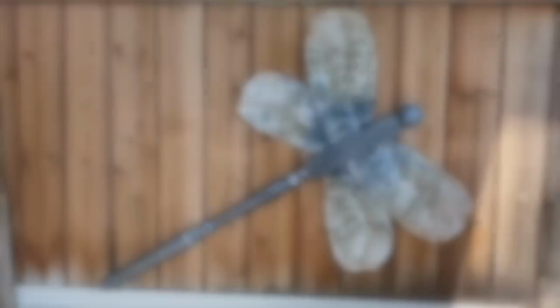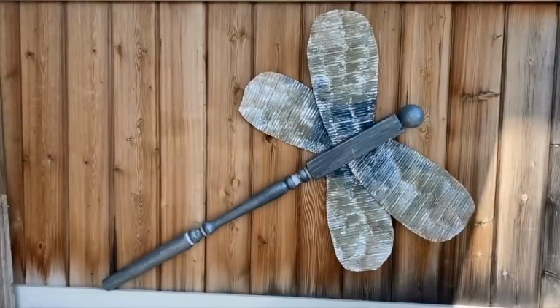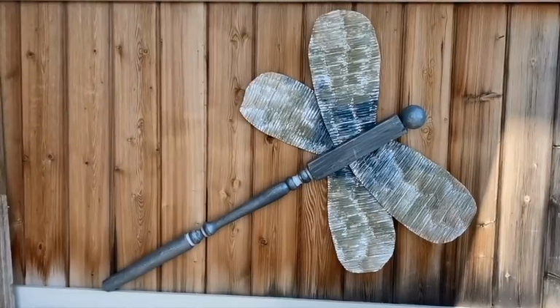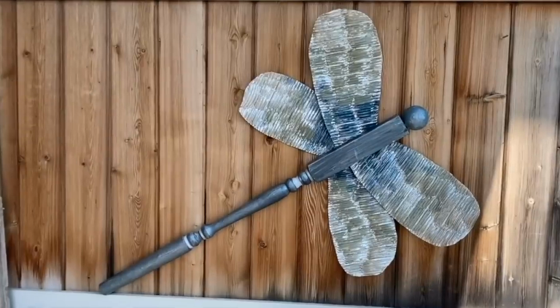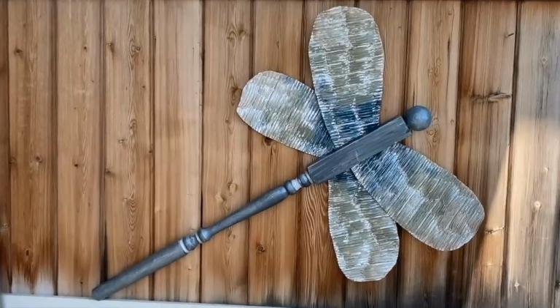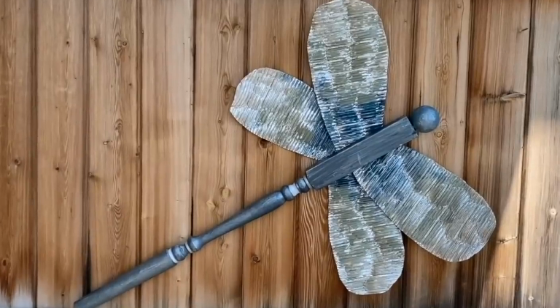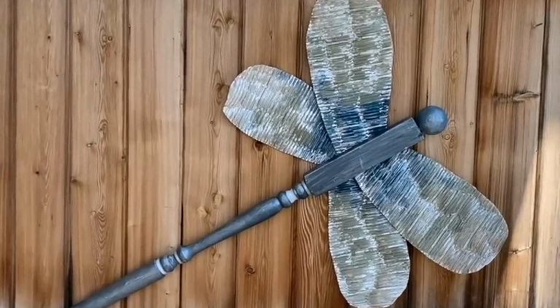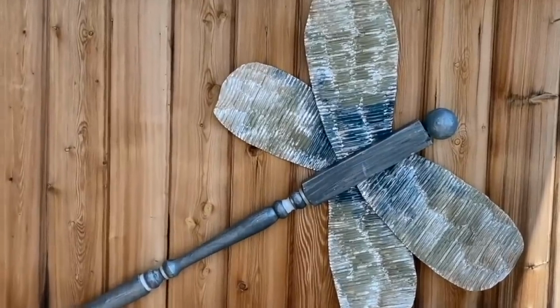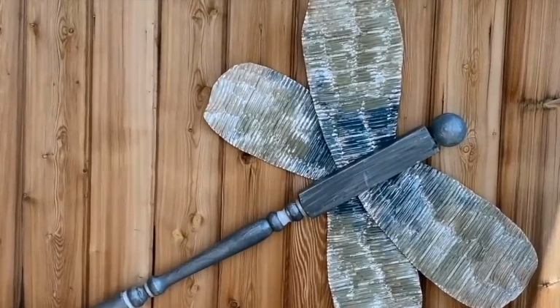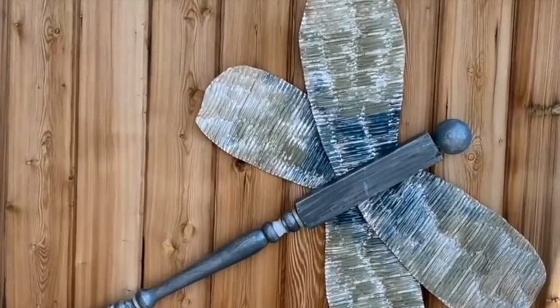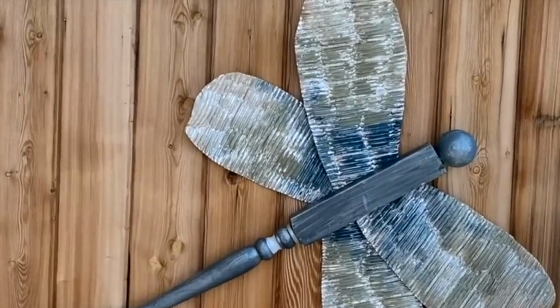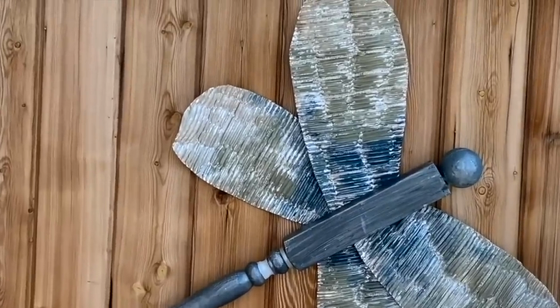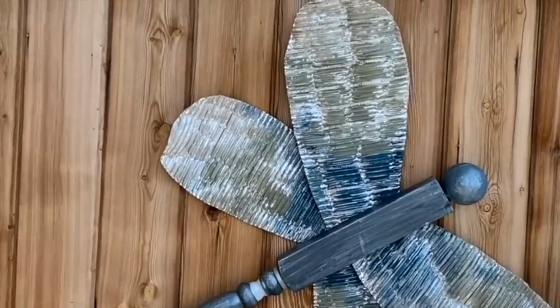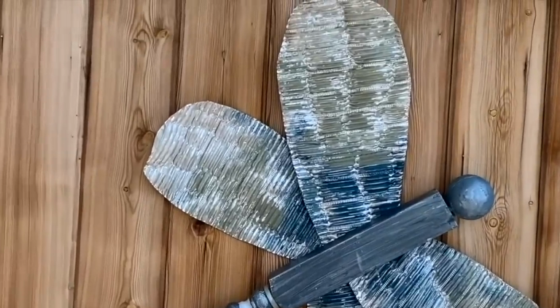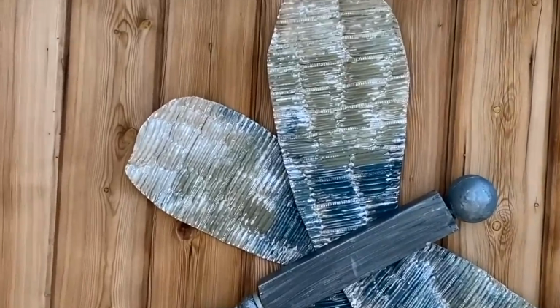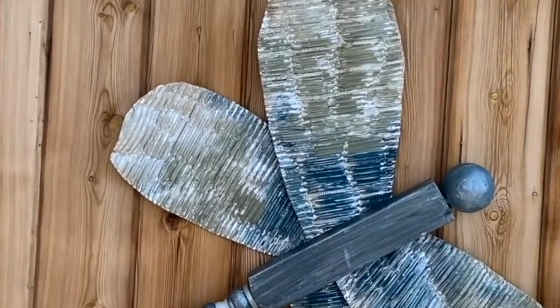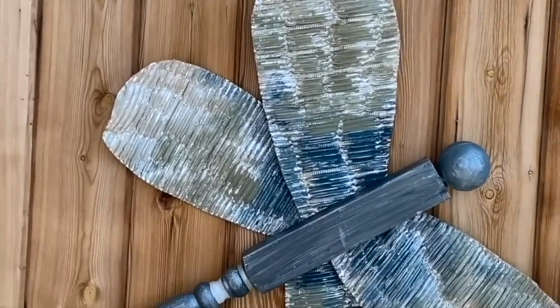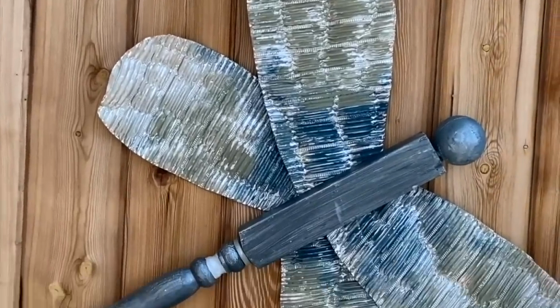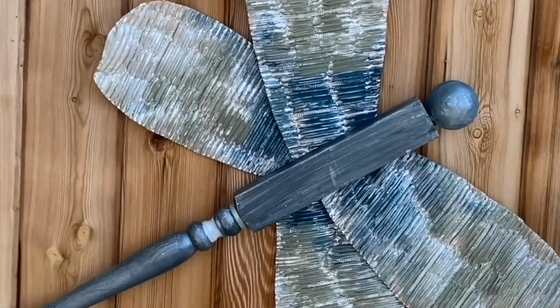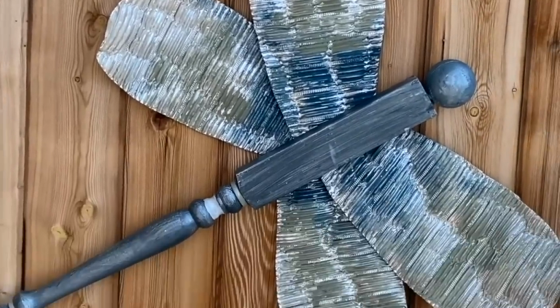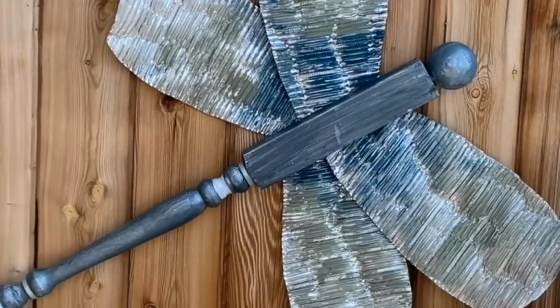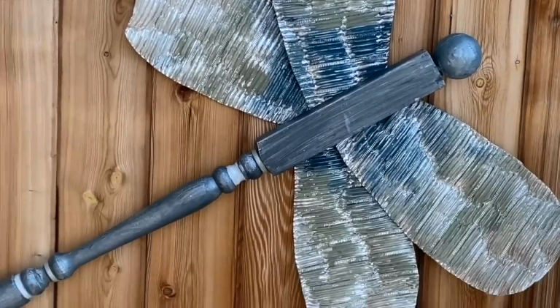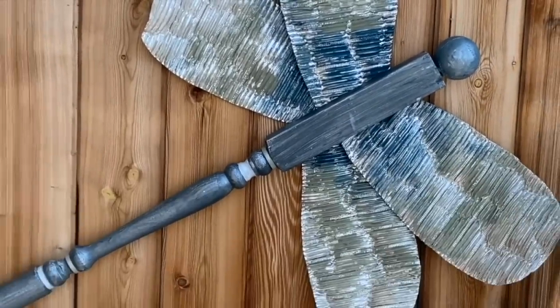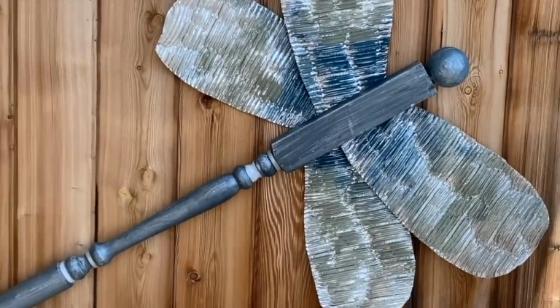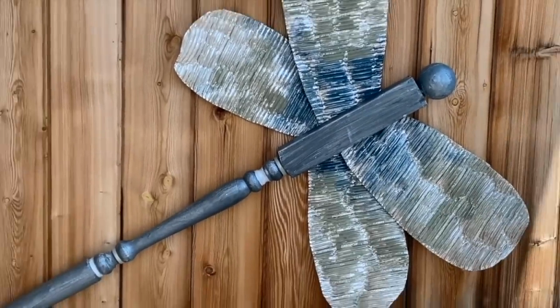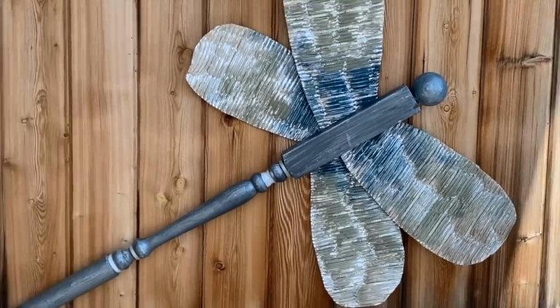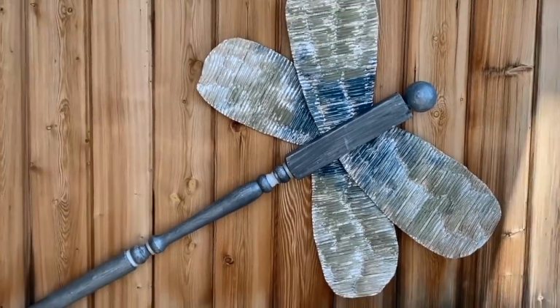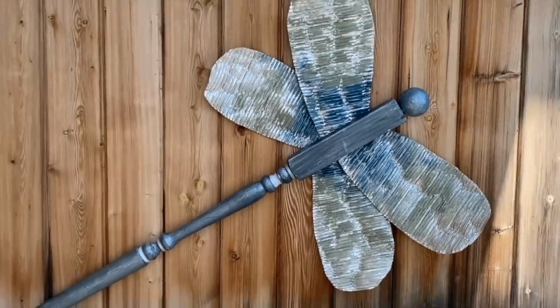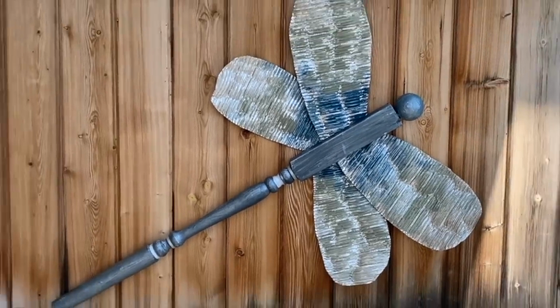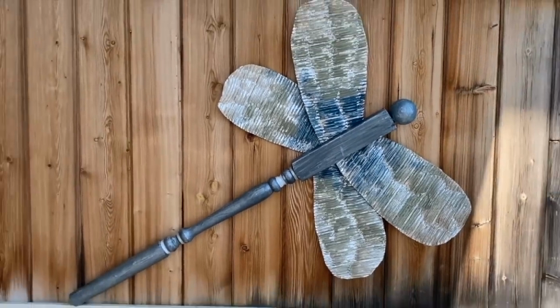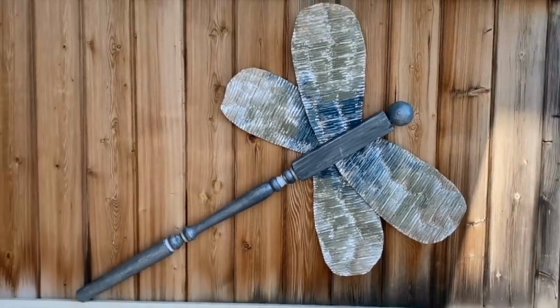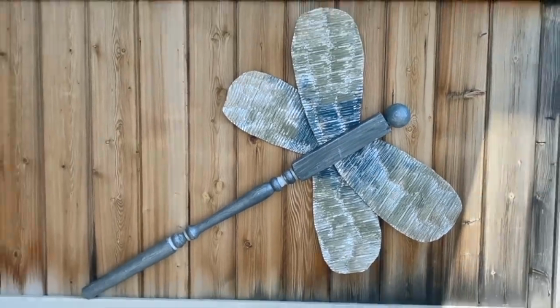I love how fun this giant dragonfly is. It adds such a colorful touch to the fence and was so easy to make.